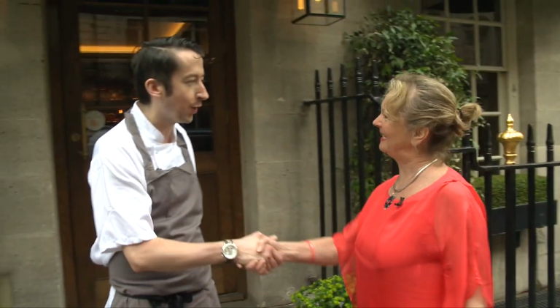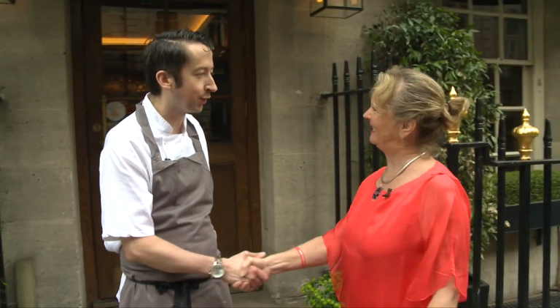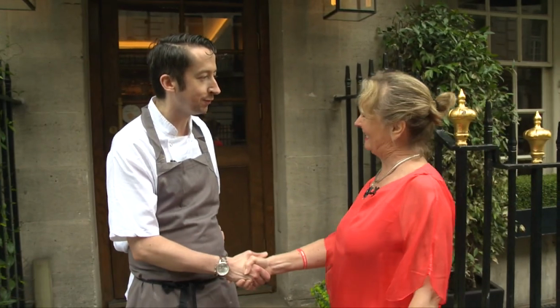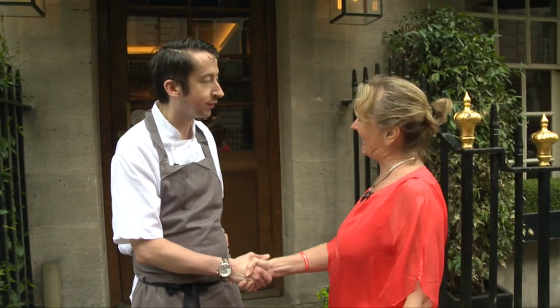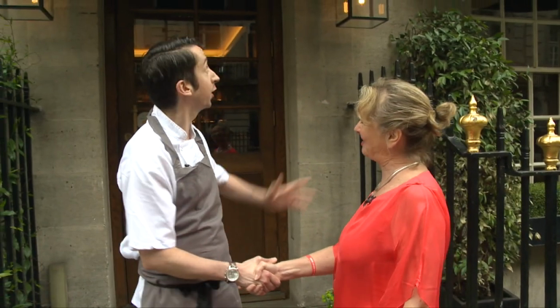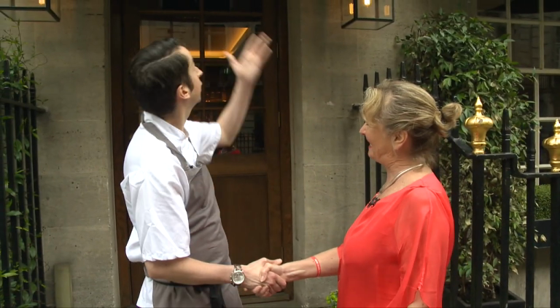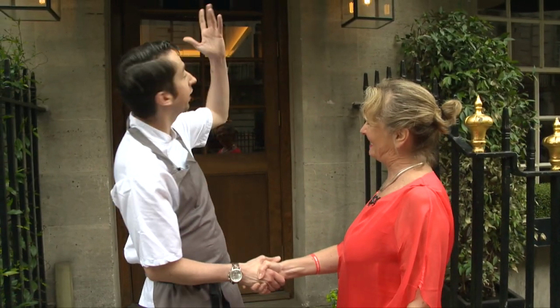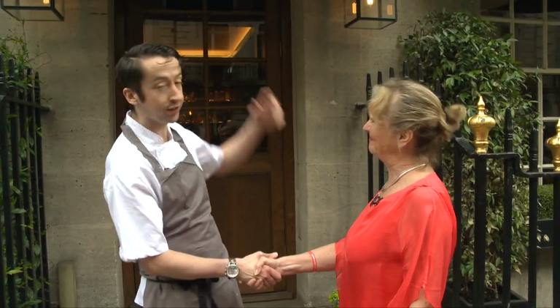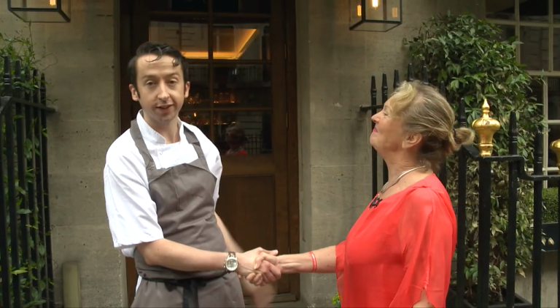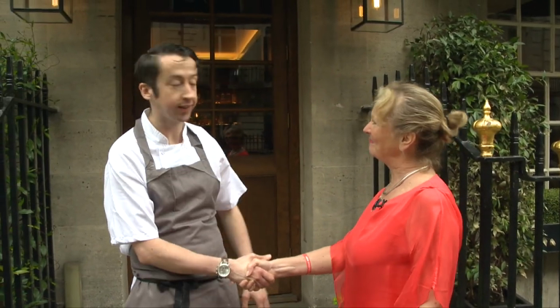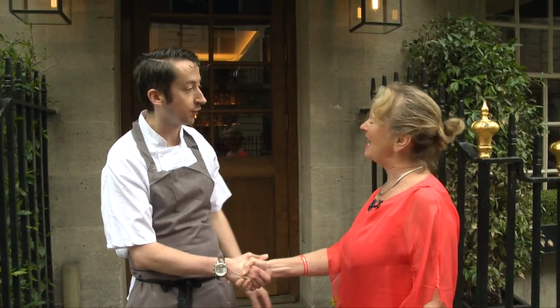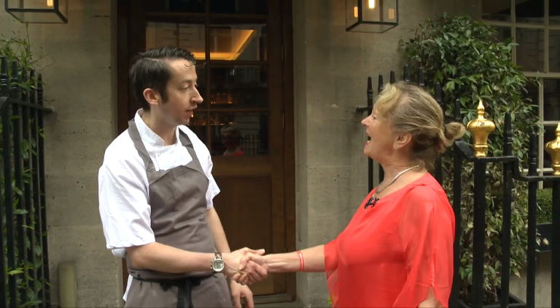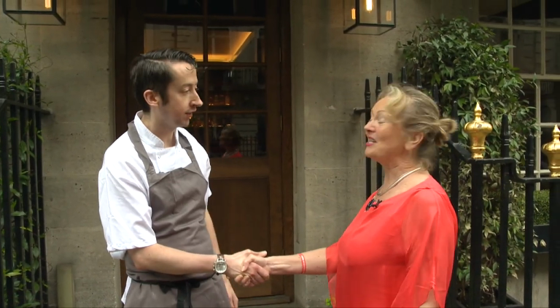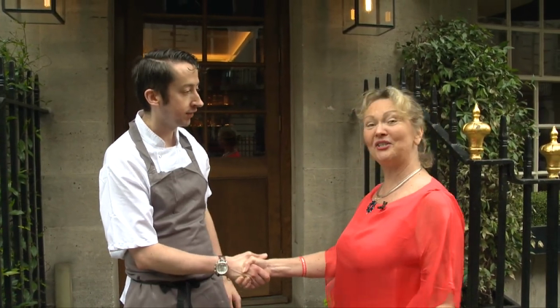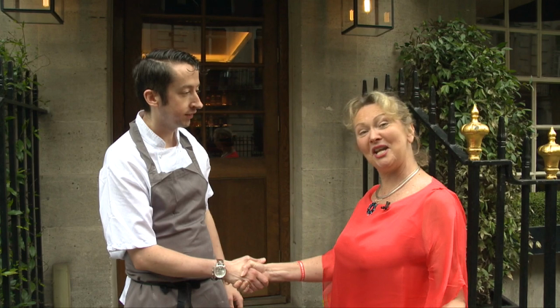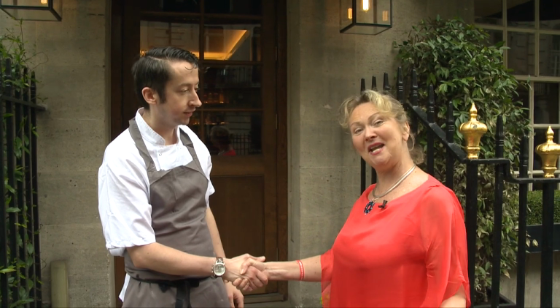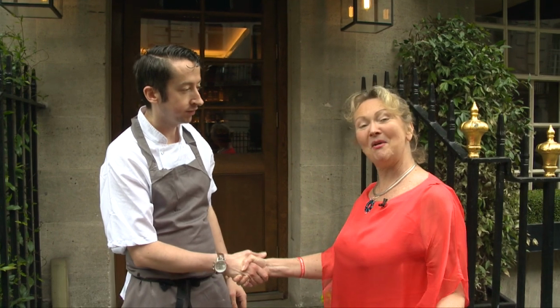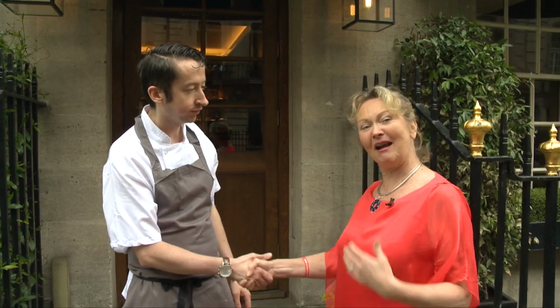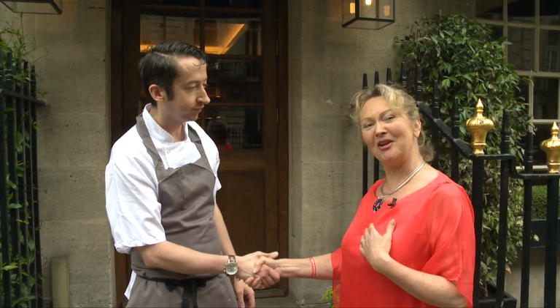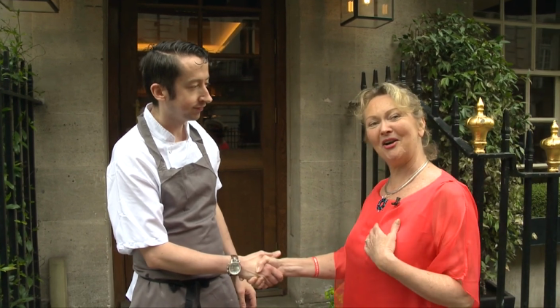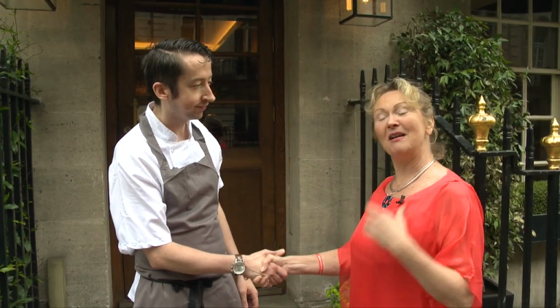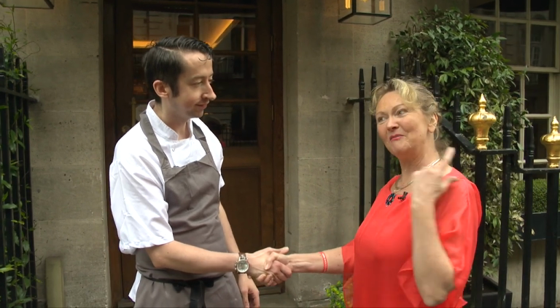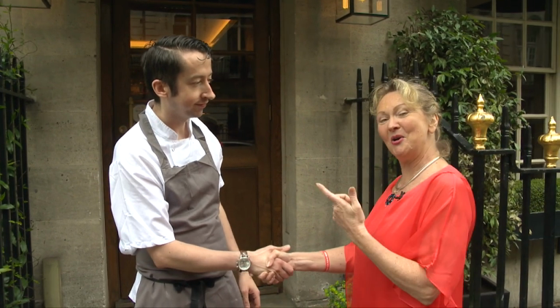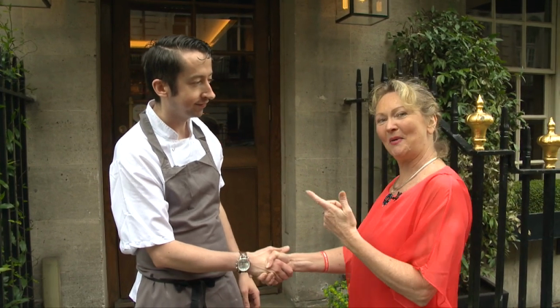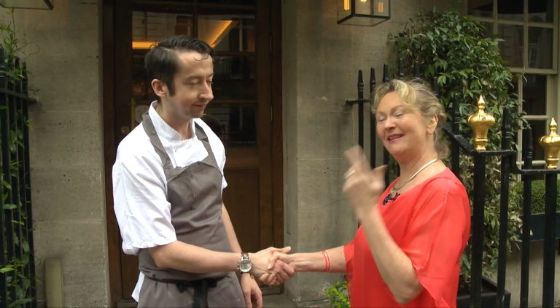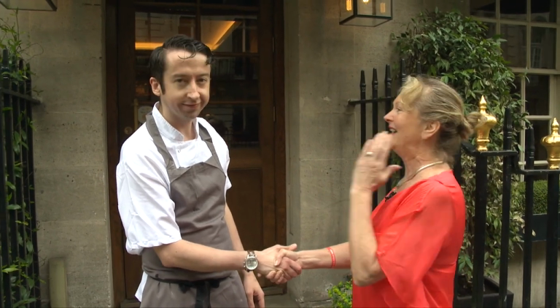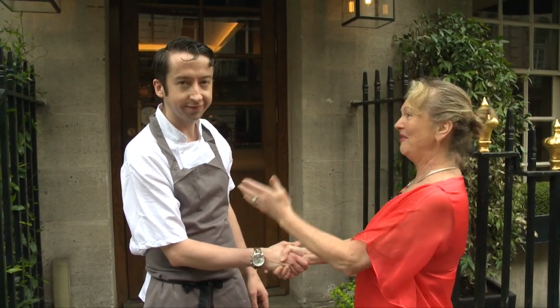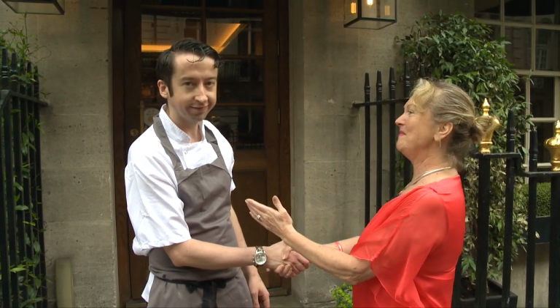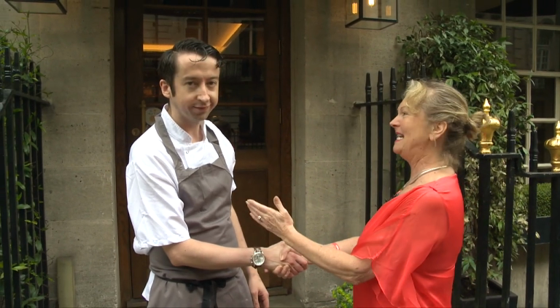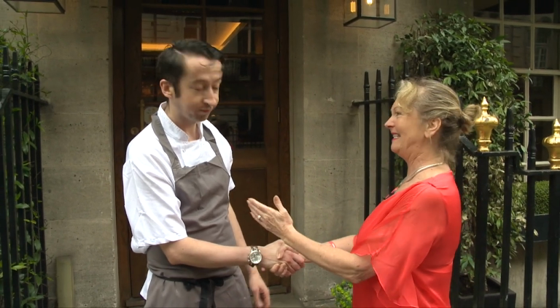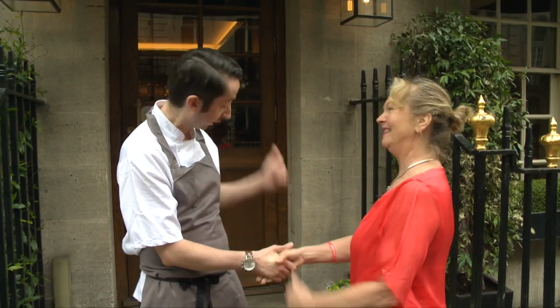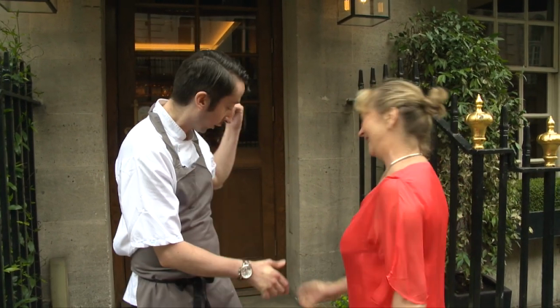Welcome. Thank you, Aidan — today I'm going to learn soda bread from Aidan. Let's go.